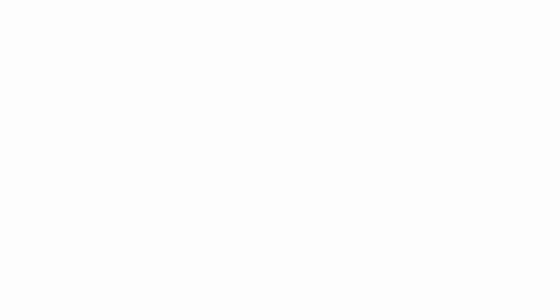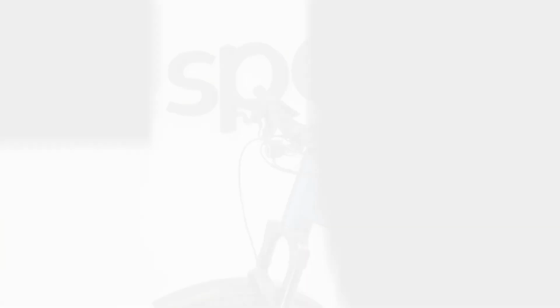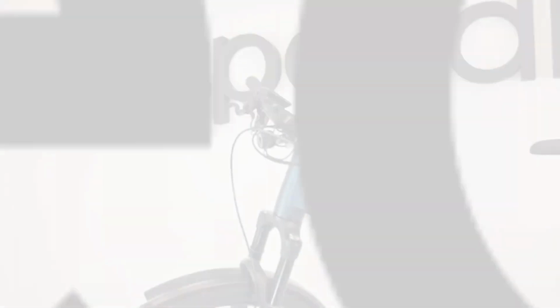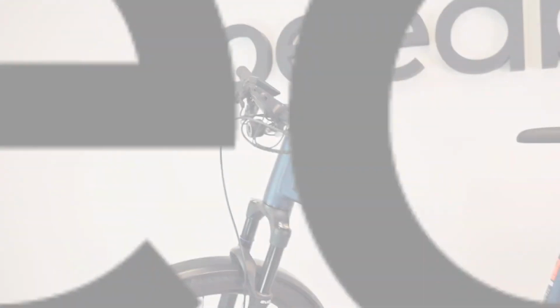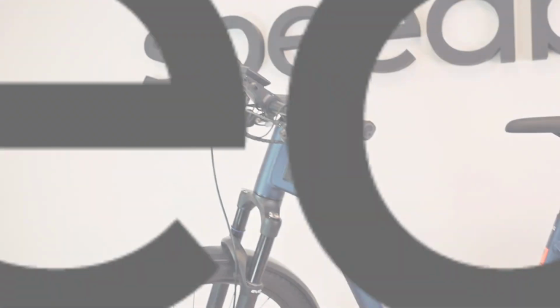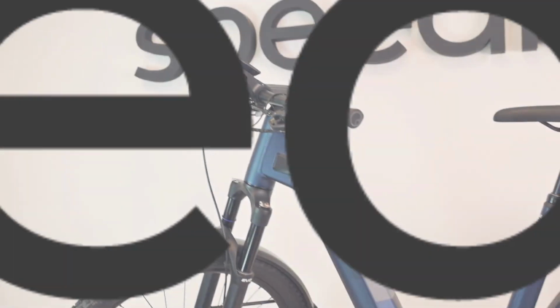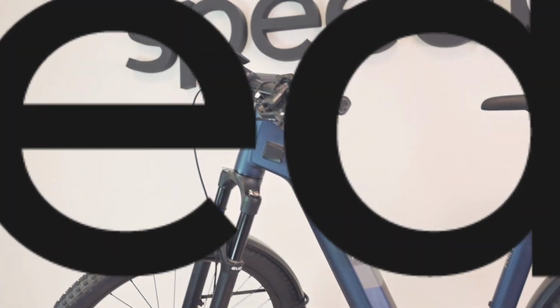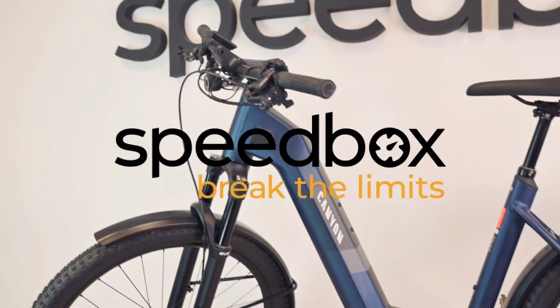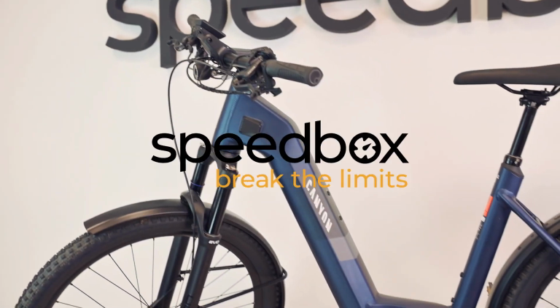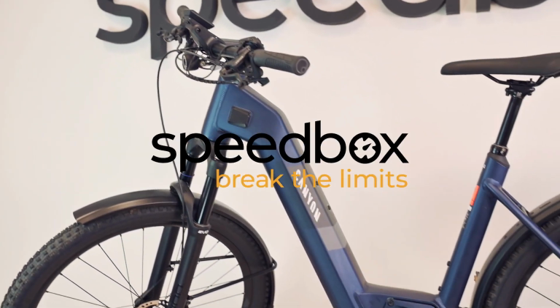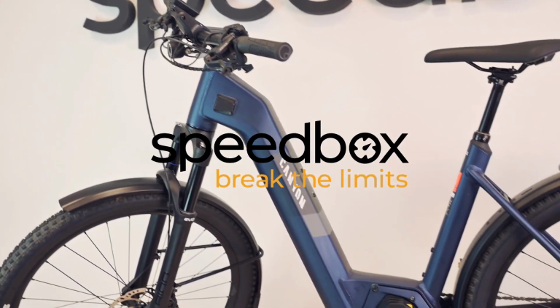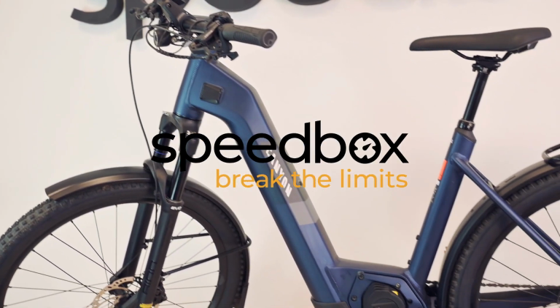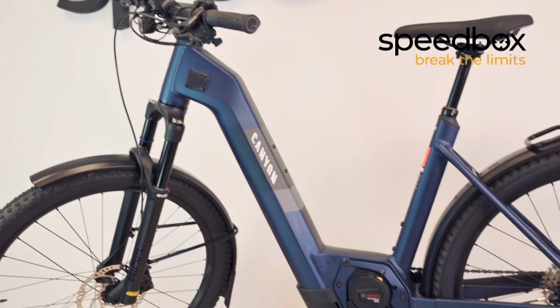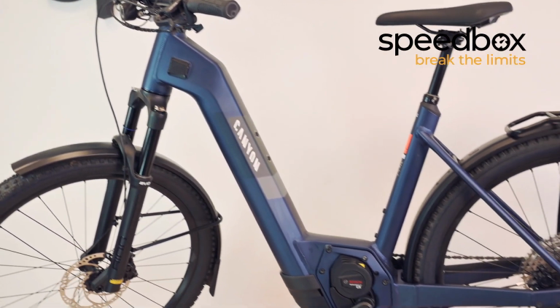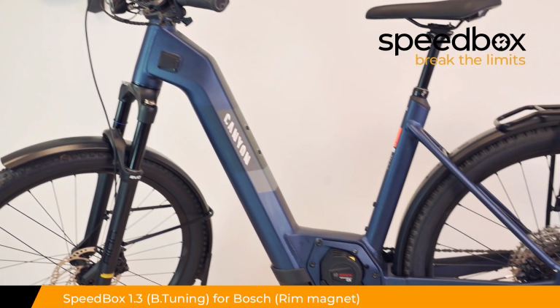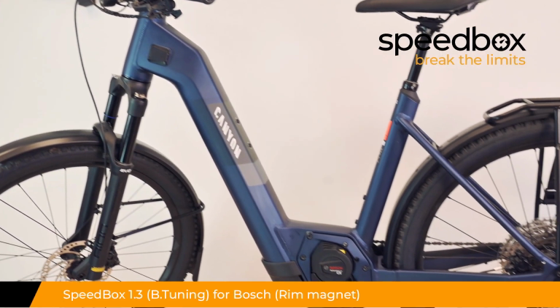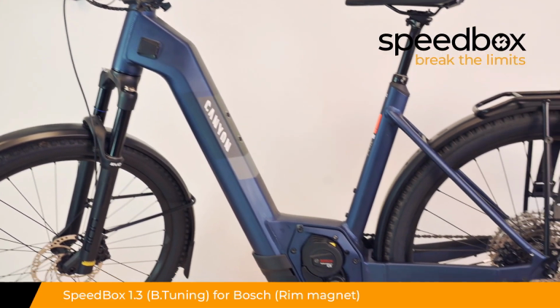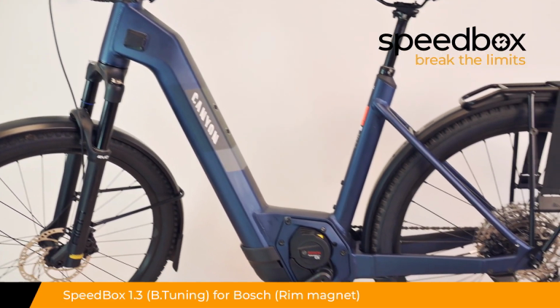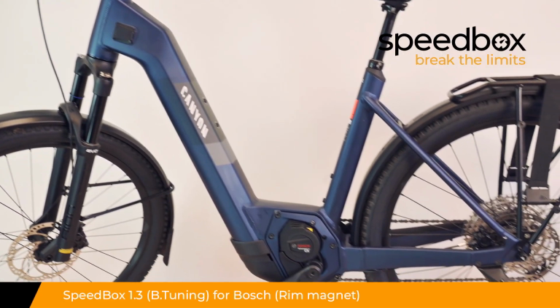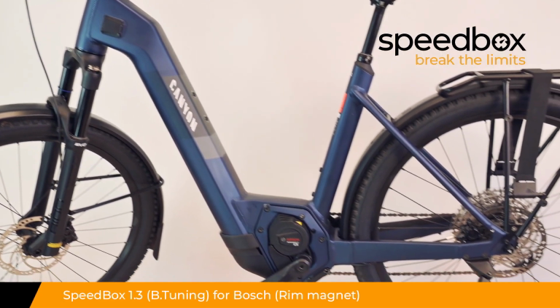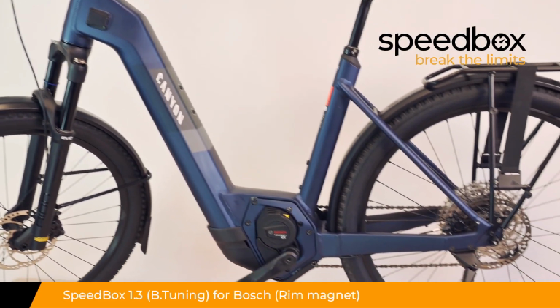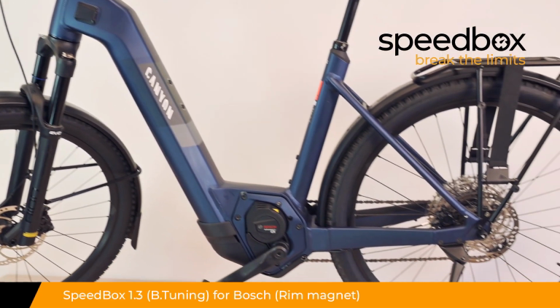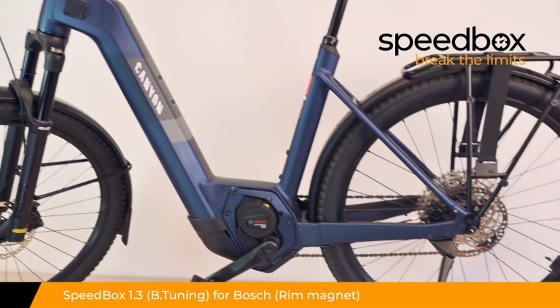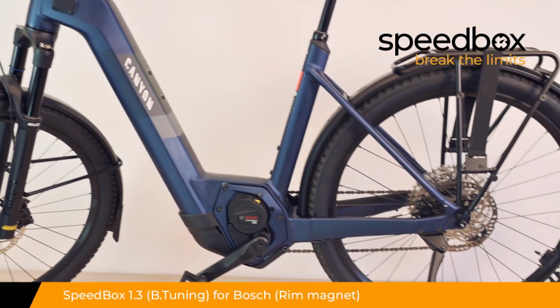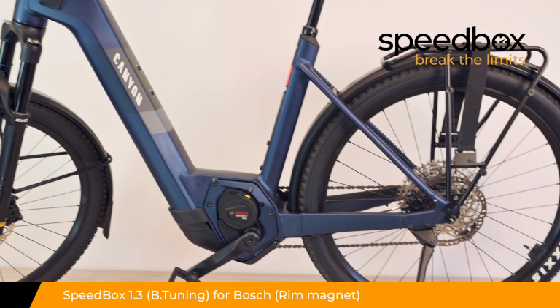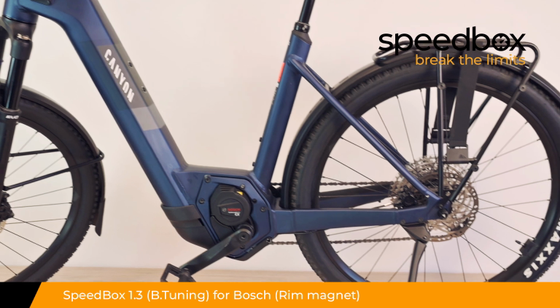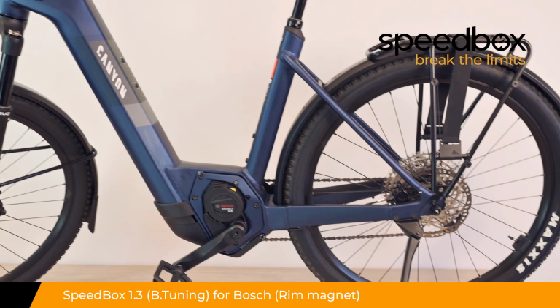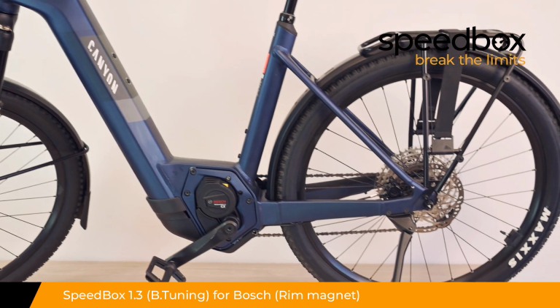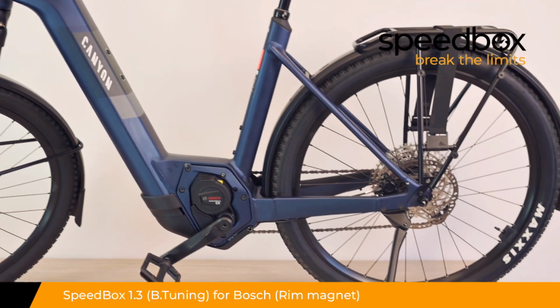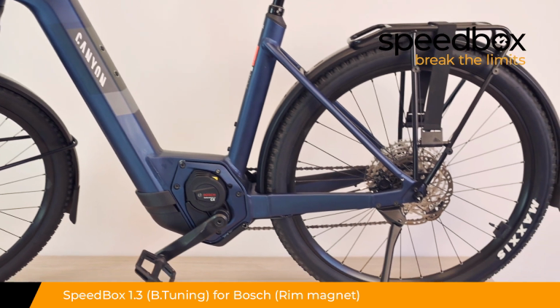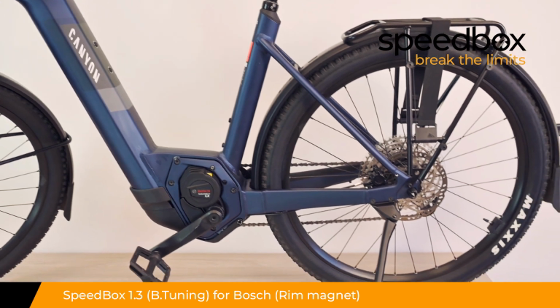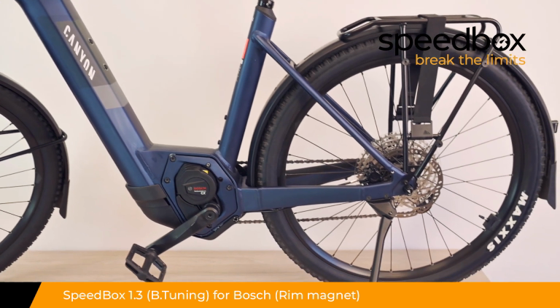Speedbox. Break the limits. Speedbox 1.3 for Bosch with rim magnet, optionally with B-tuning.